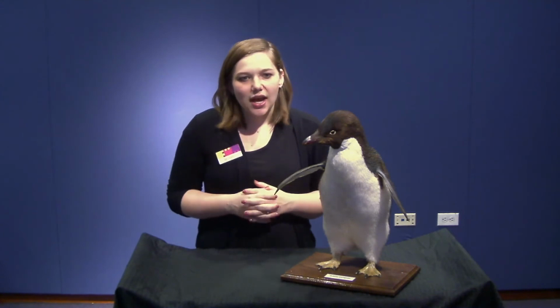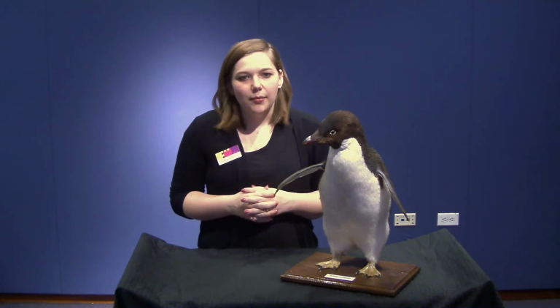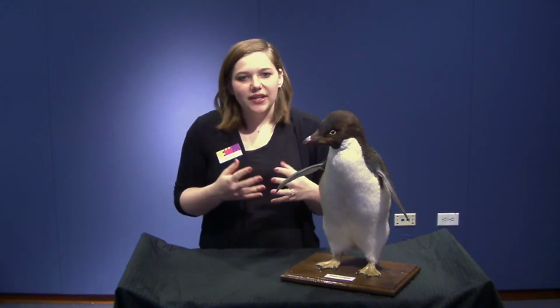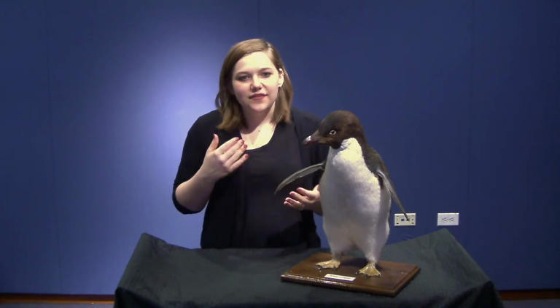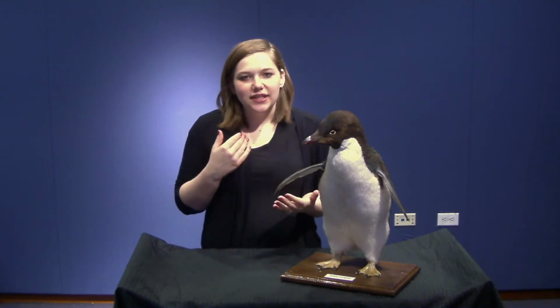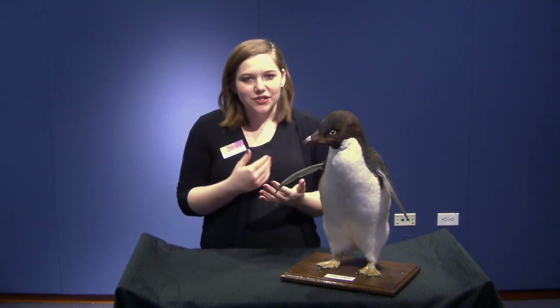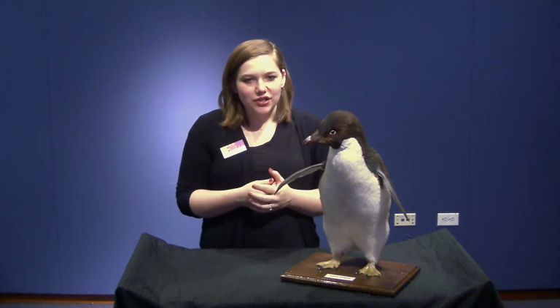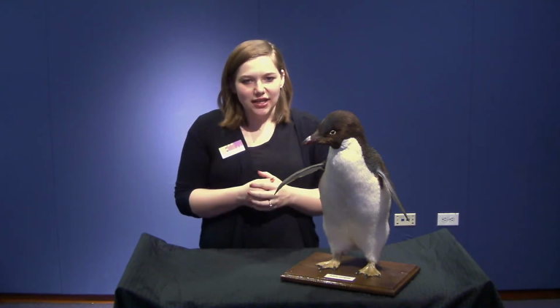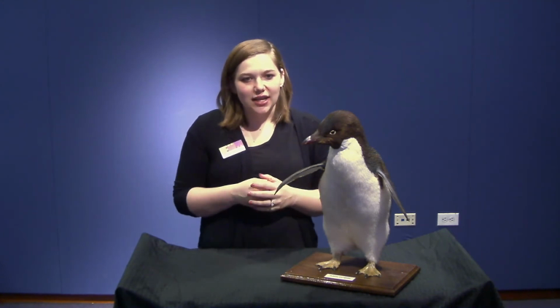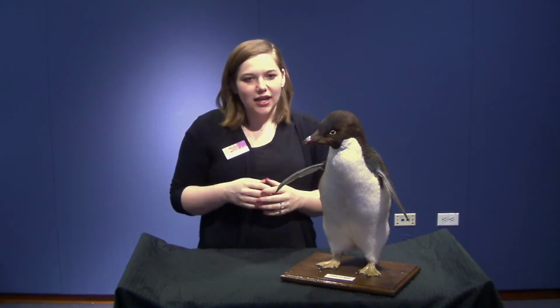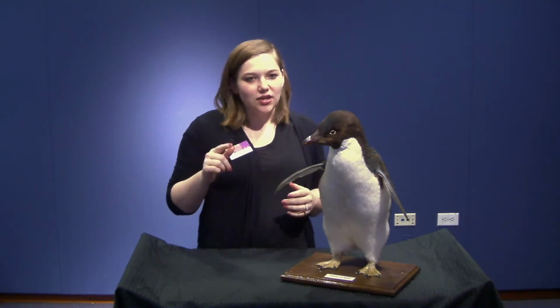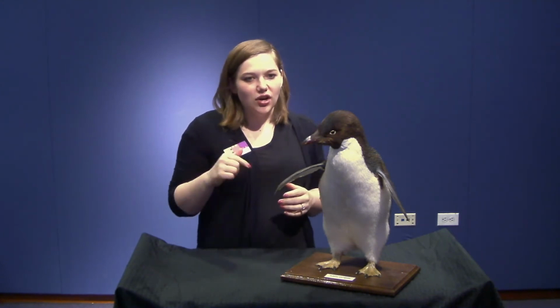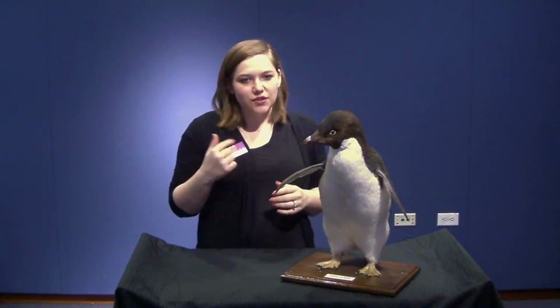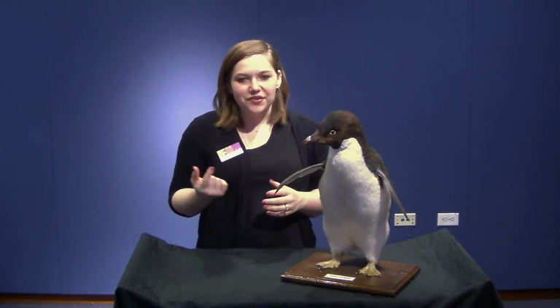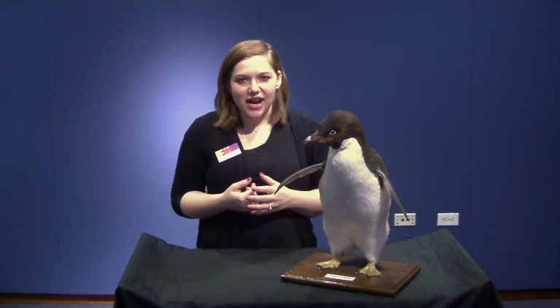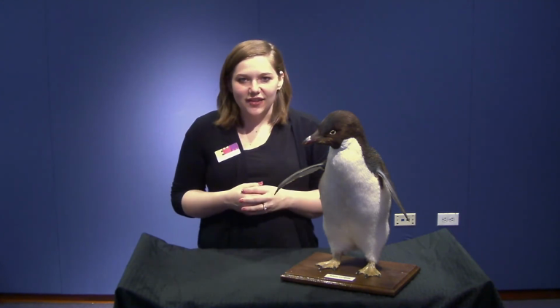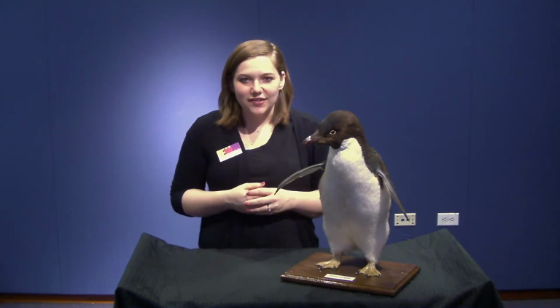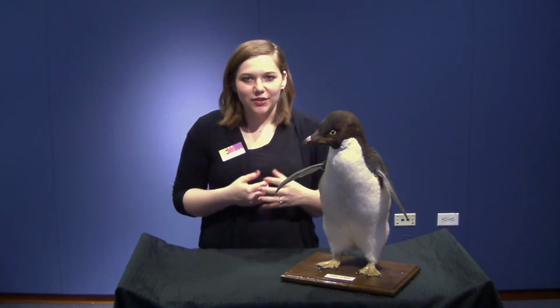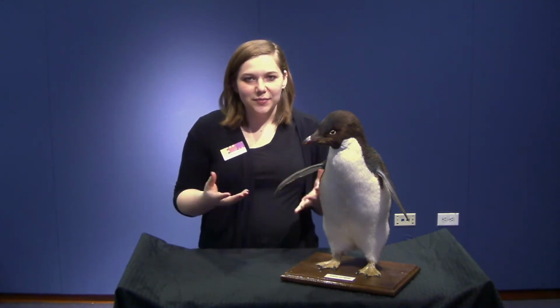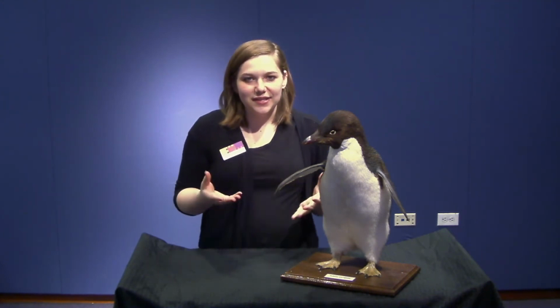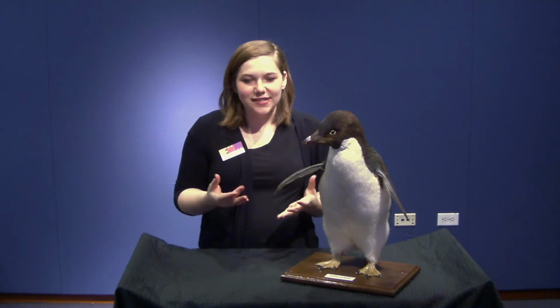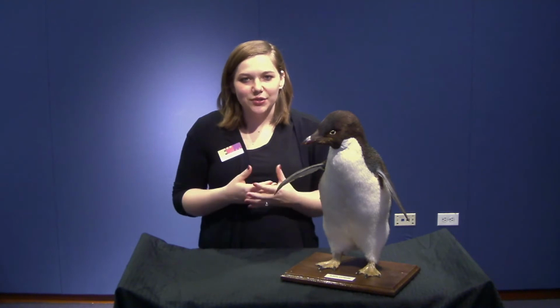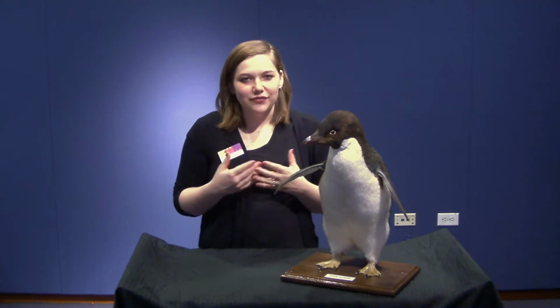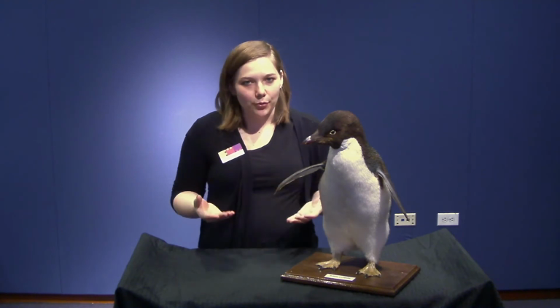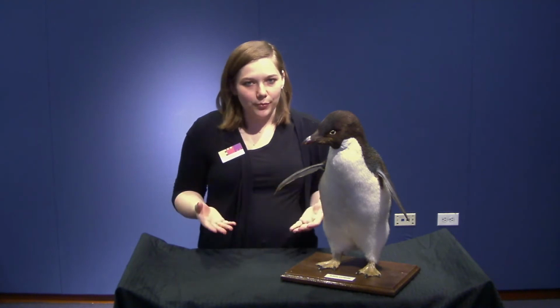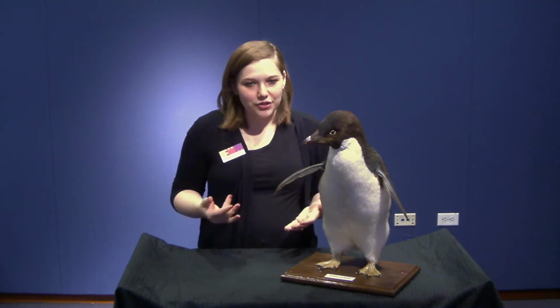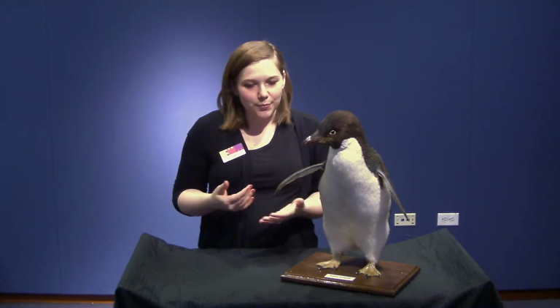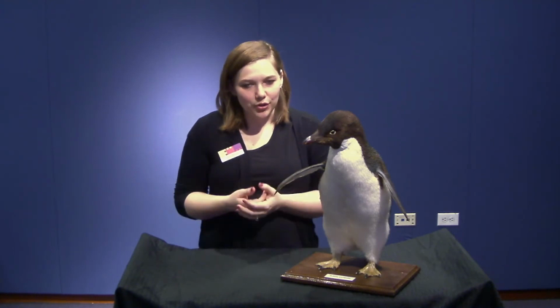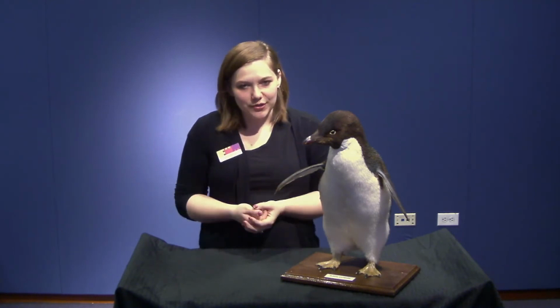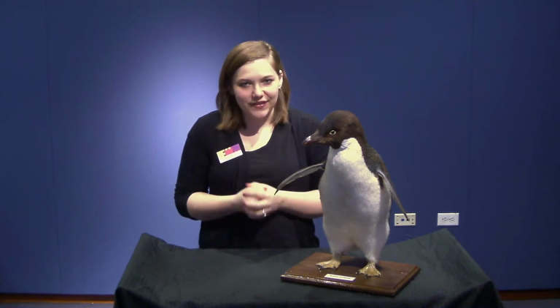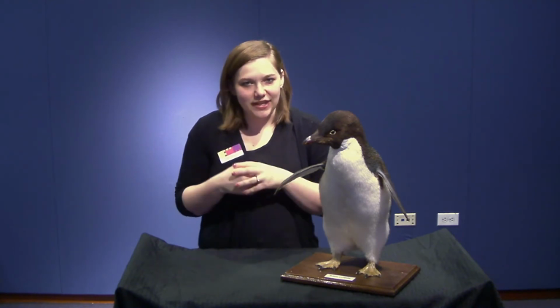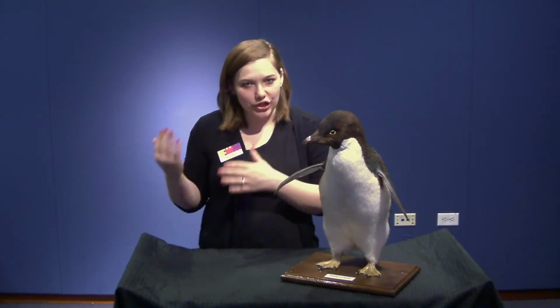They live in the Antarctic and on surrounding islands, so that means that they don't live near polar bears because polar bears live in the Arctic.